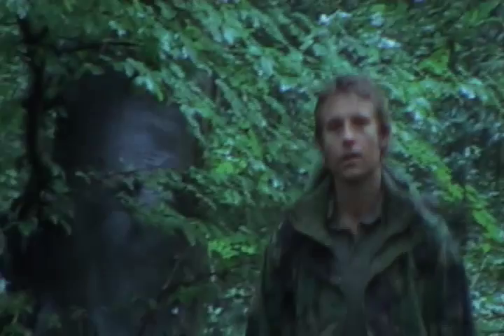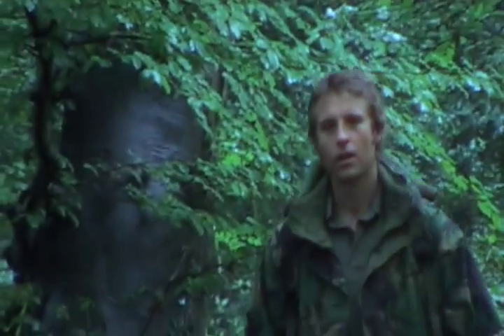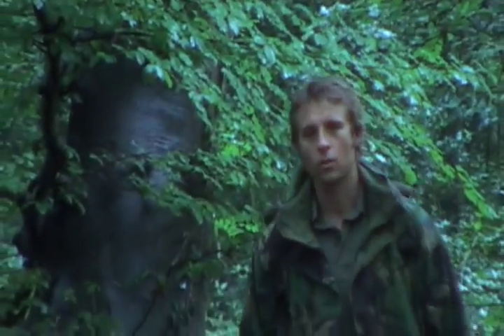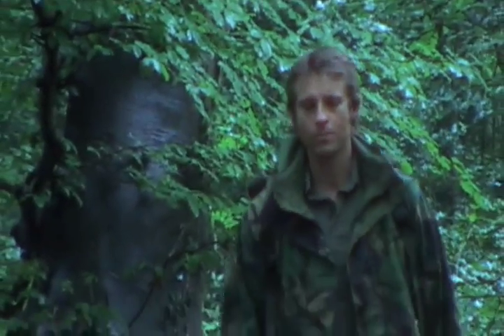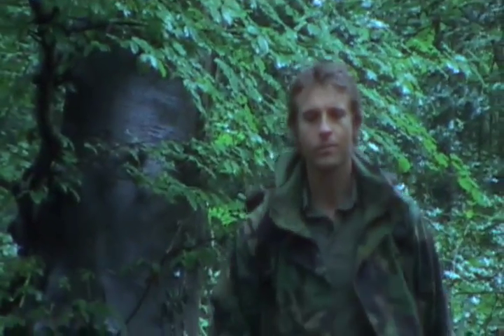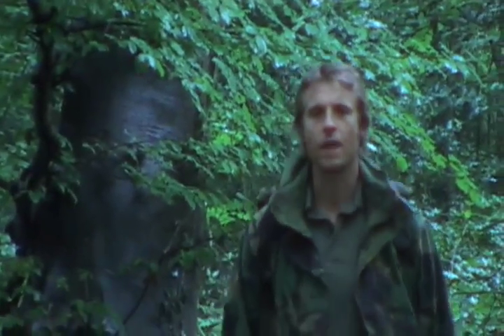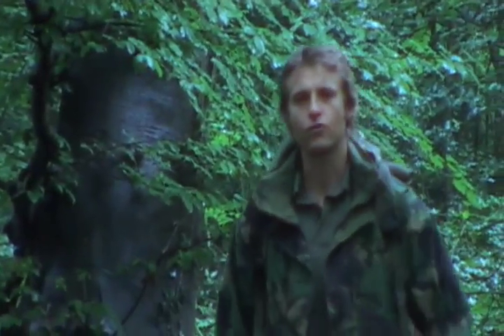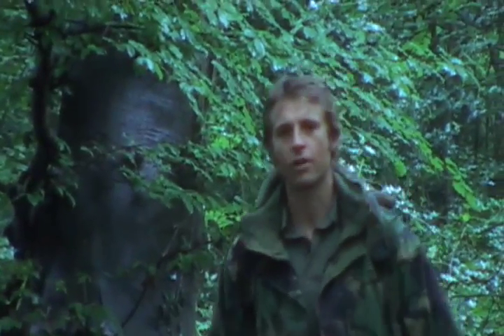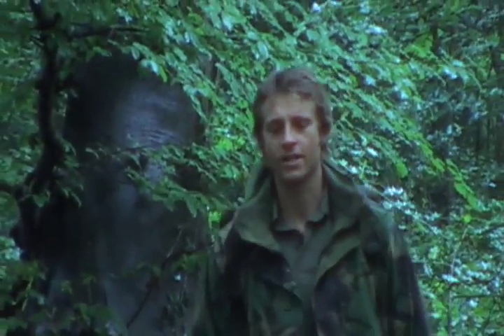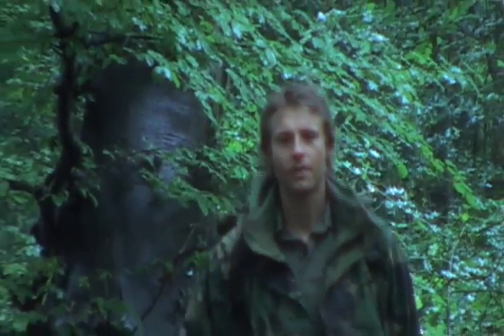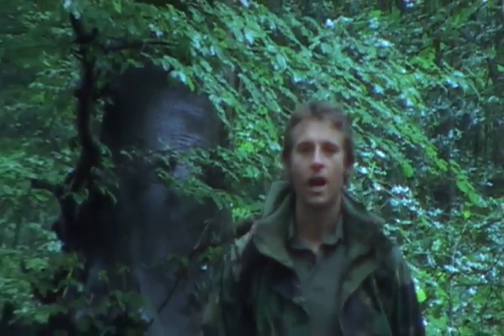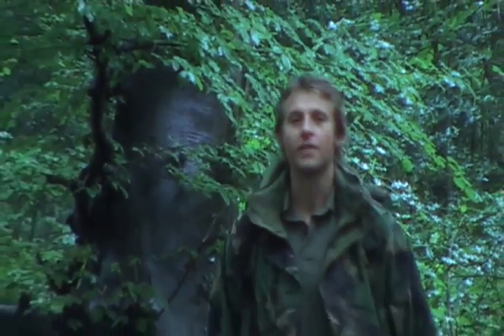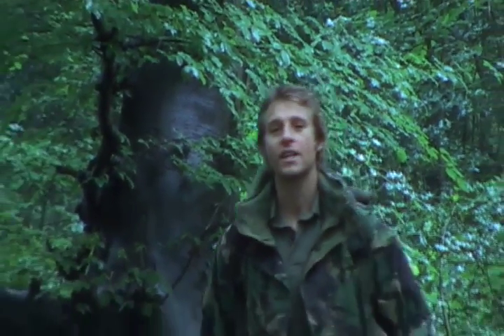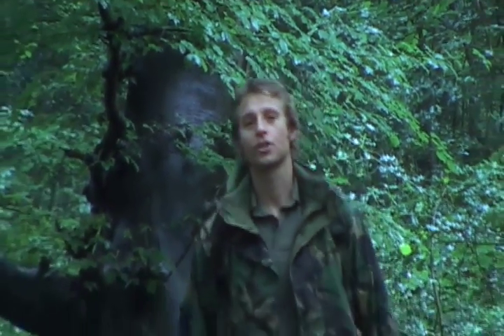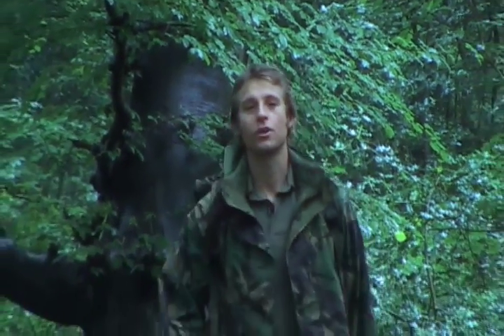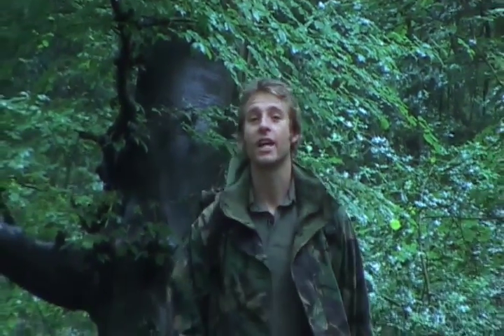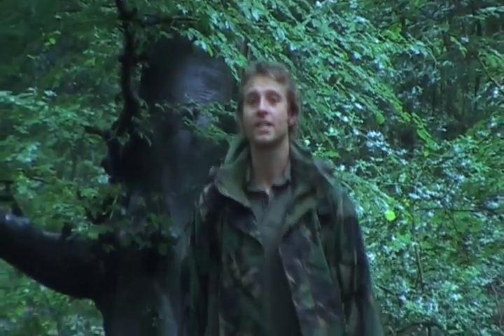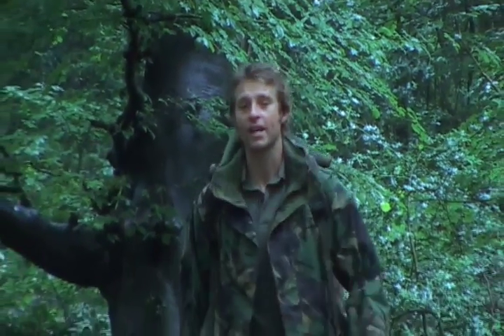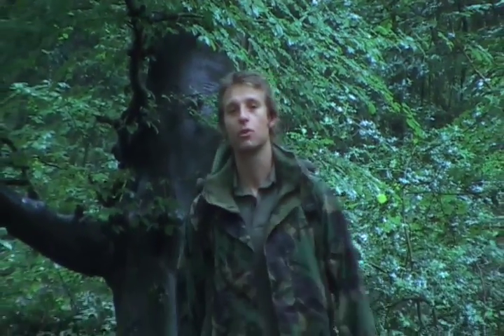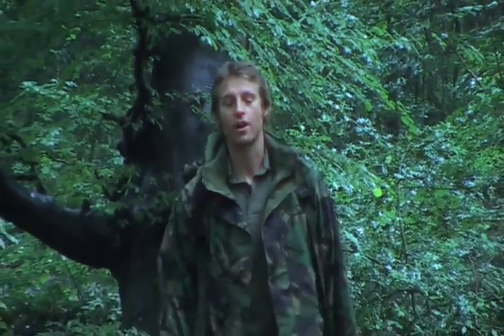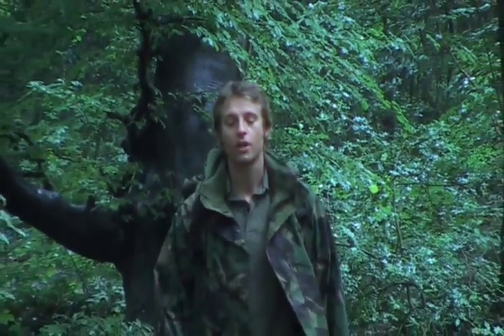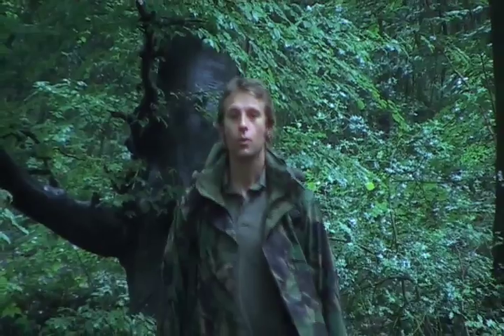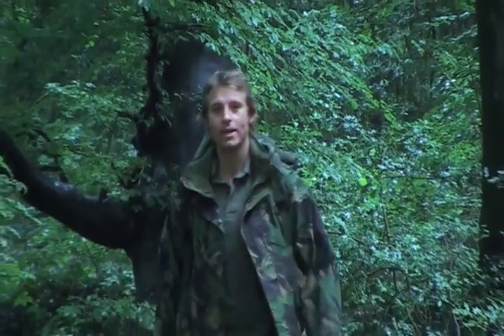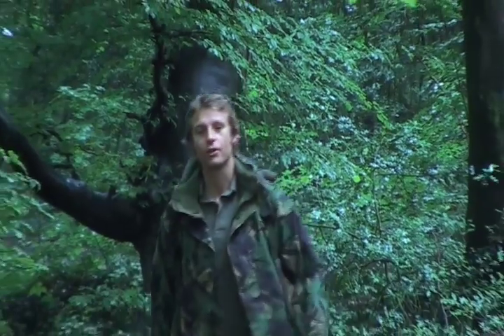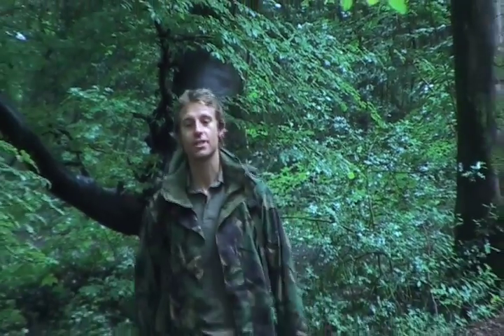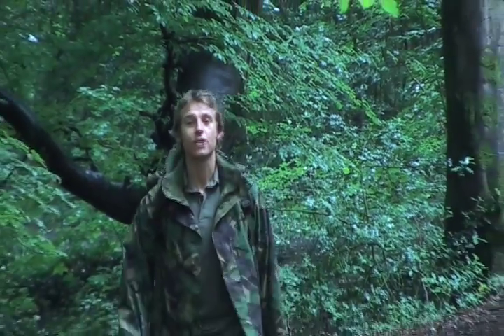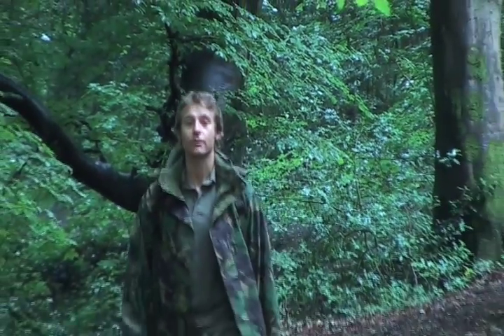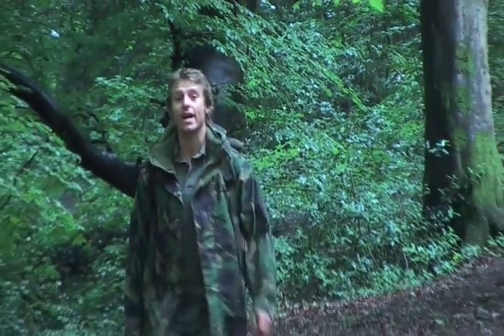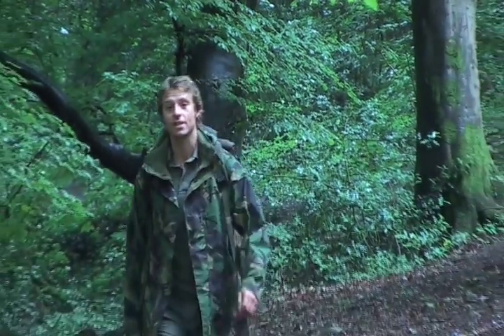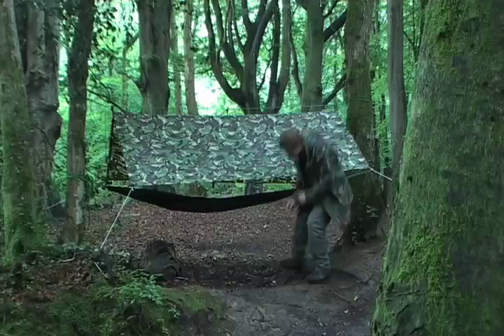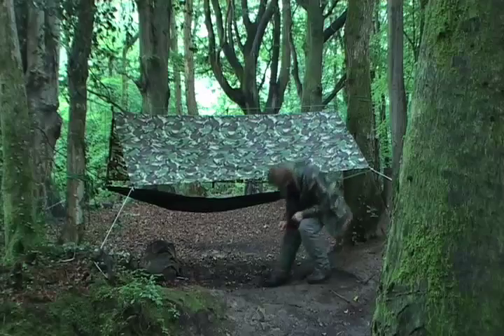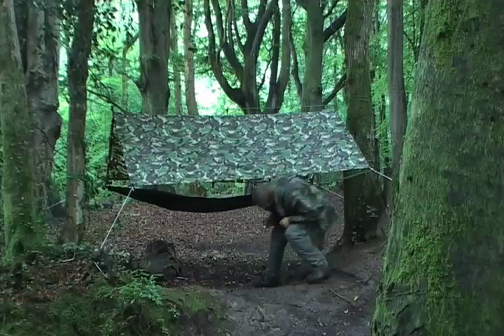Hello, I'm Andrew Price, and in this episode of the A-Z of Bushcraft, we'll be covering the subject of S for shelter.